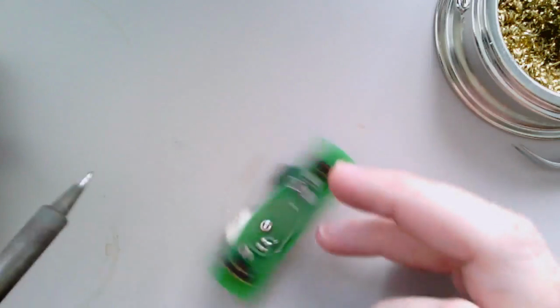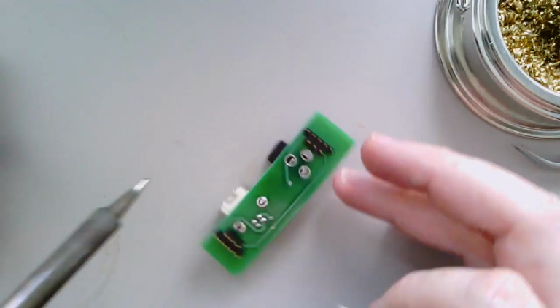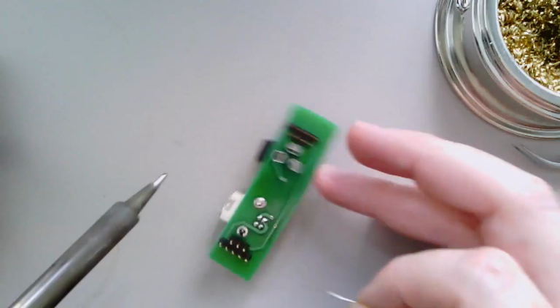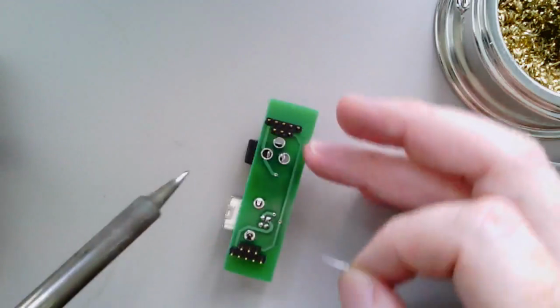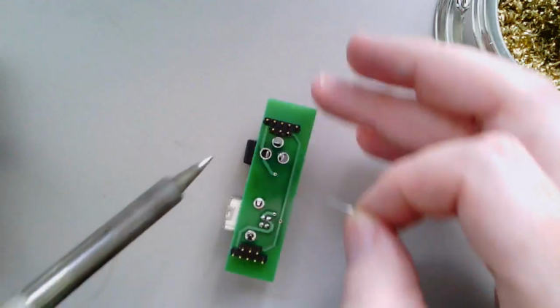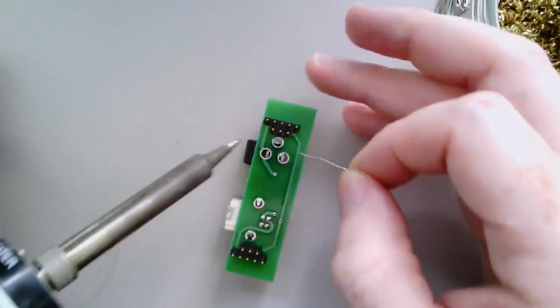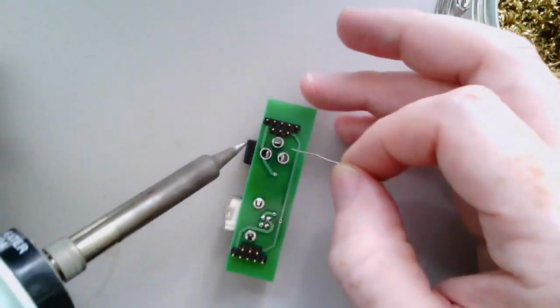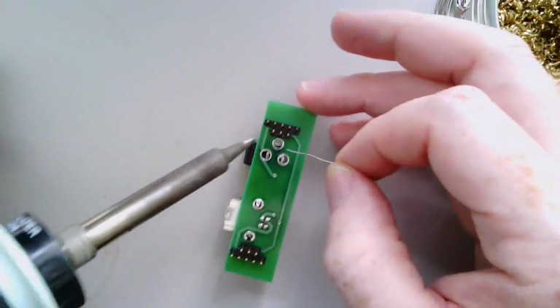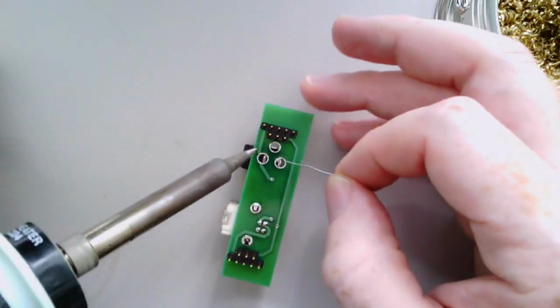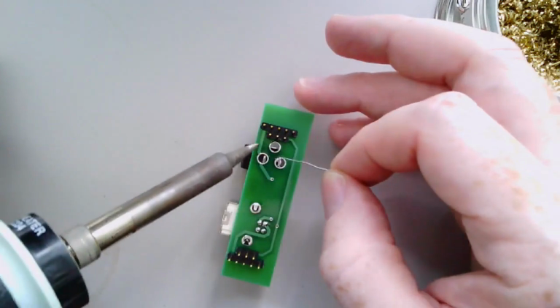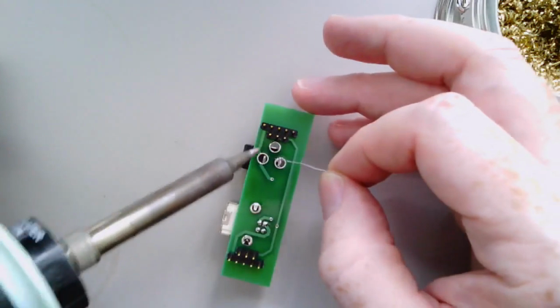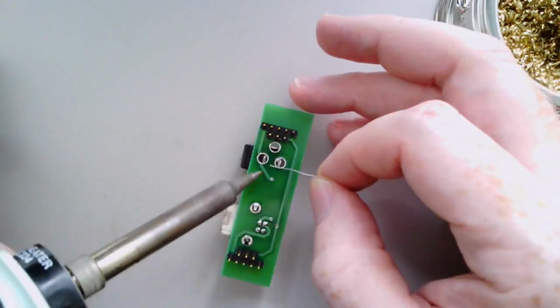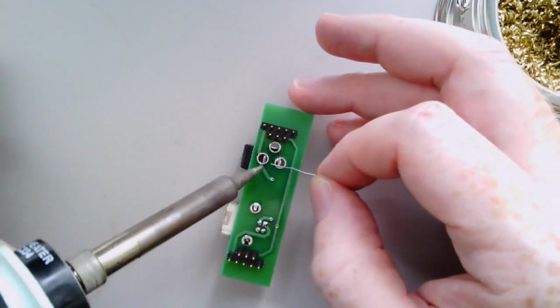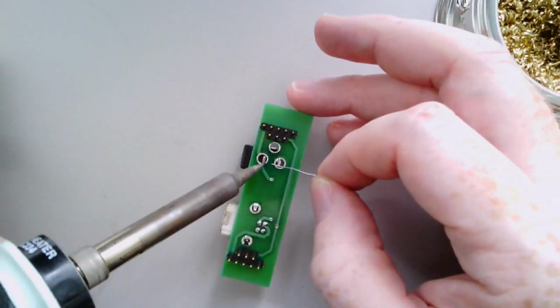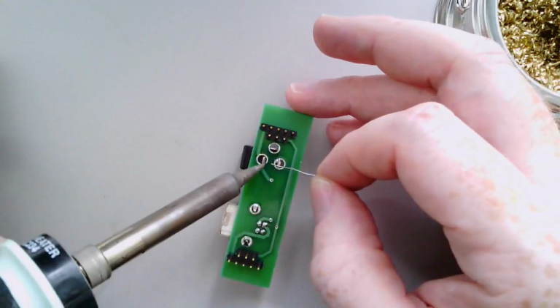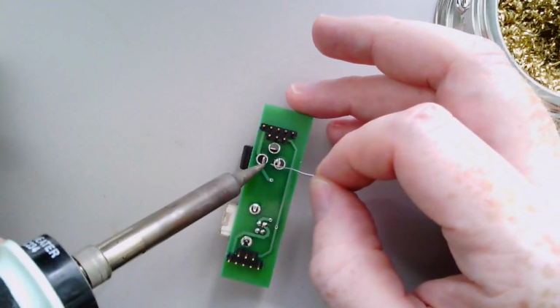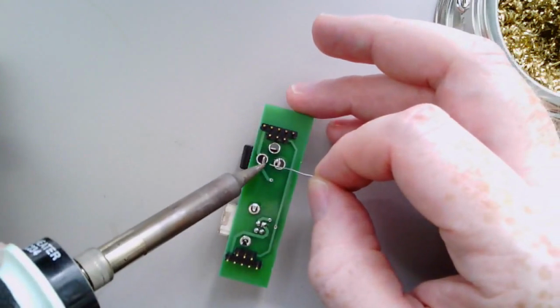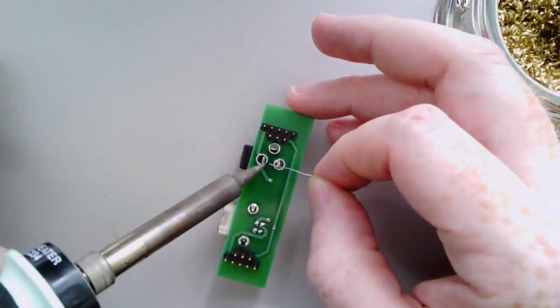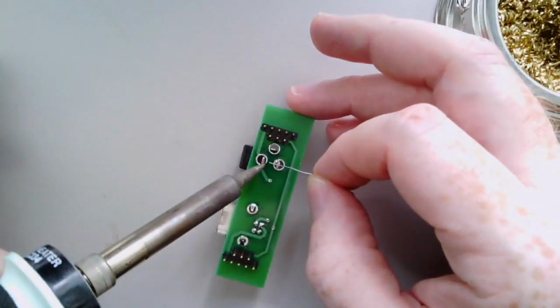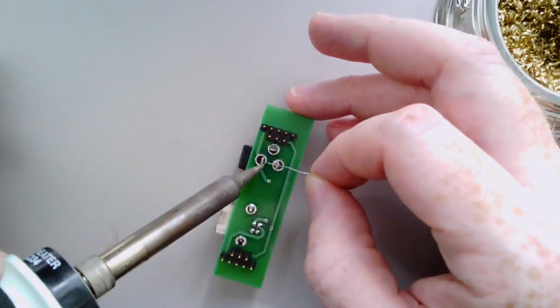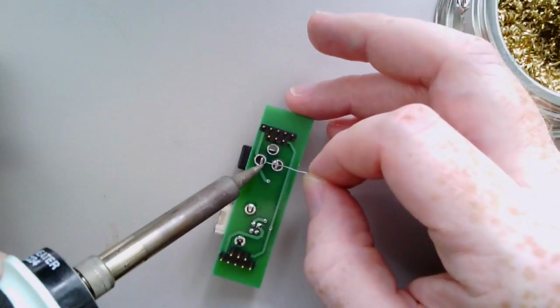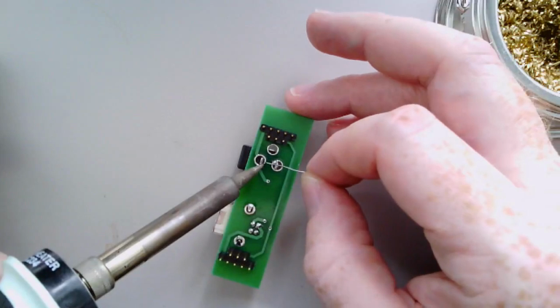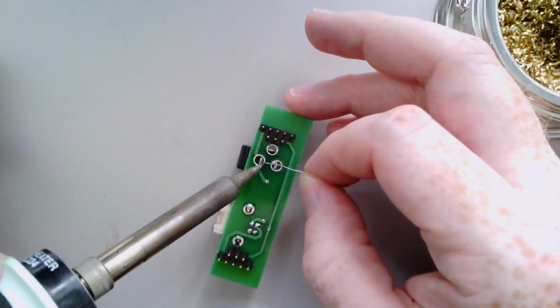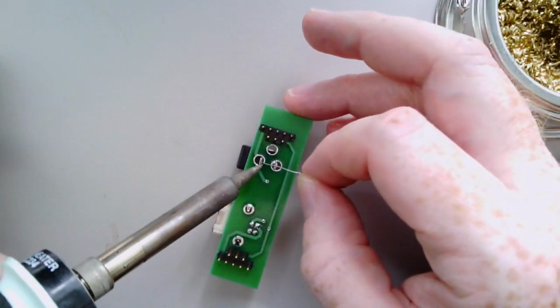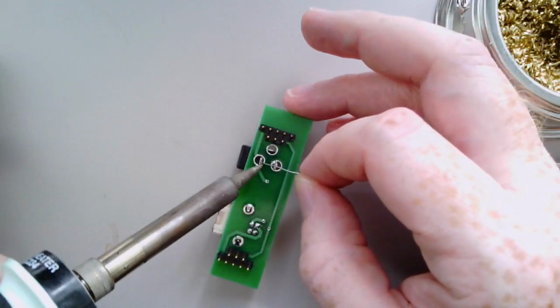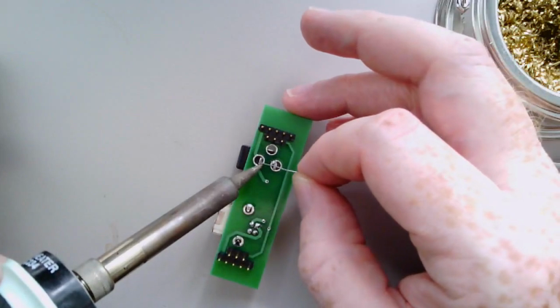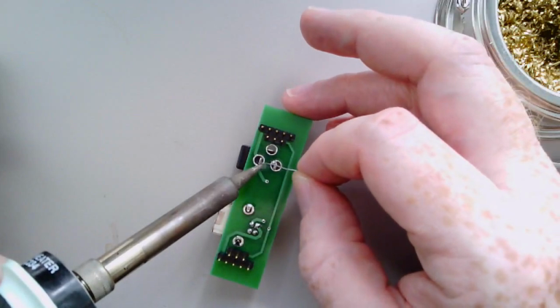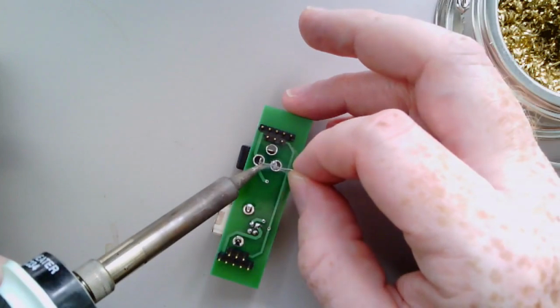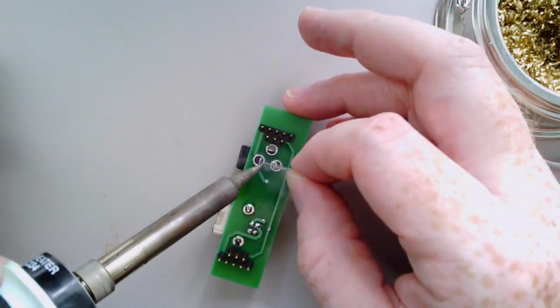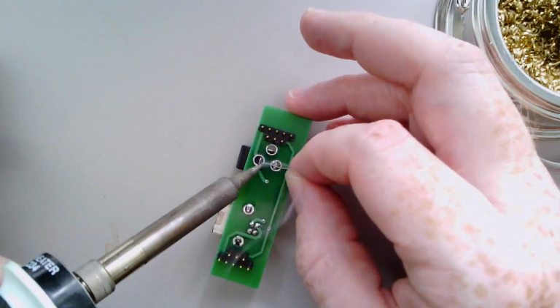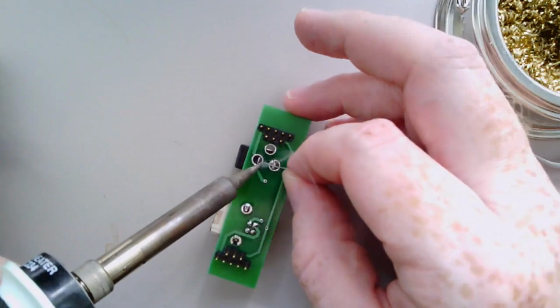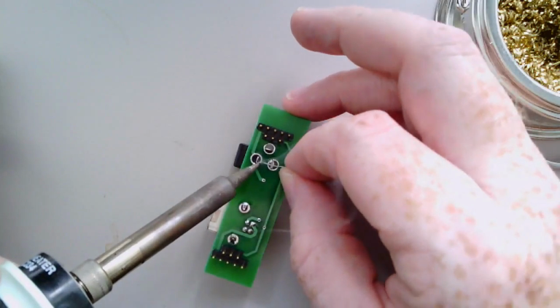Looks like I'm running out of solder; I'll get some more in a second.